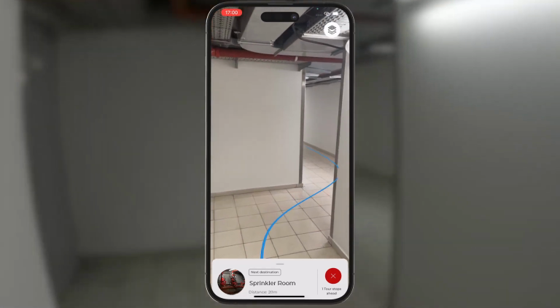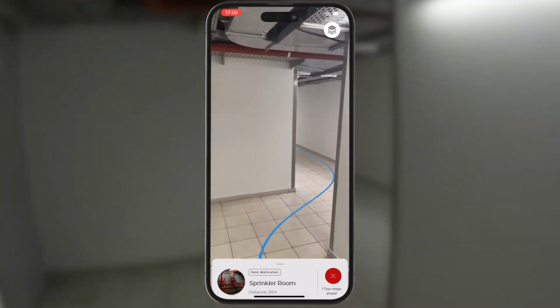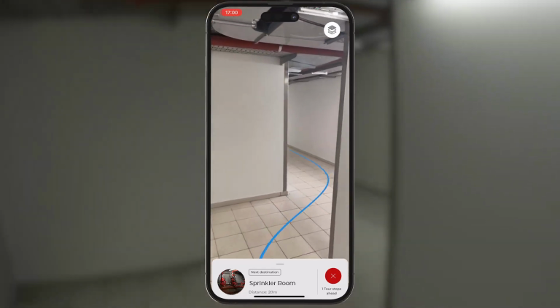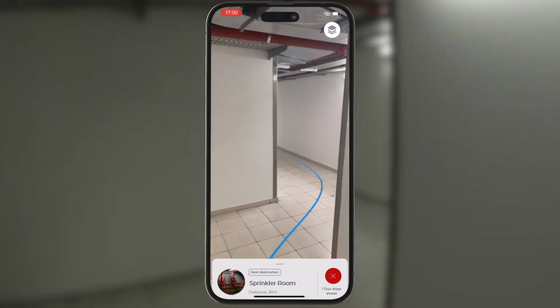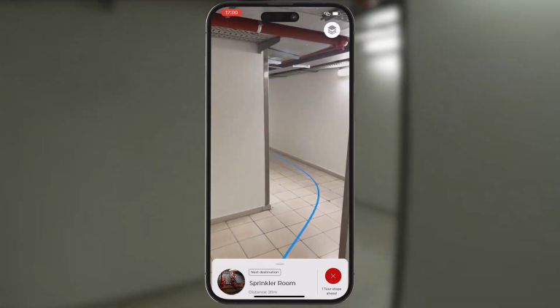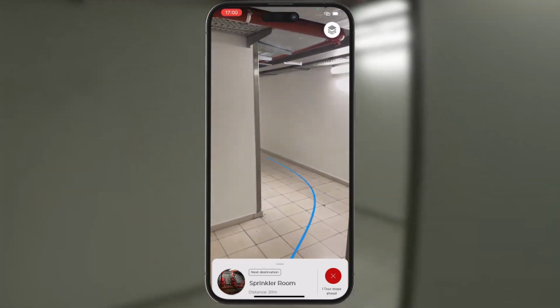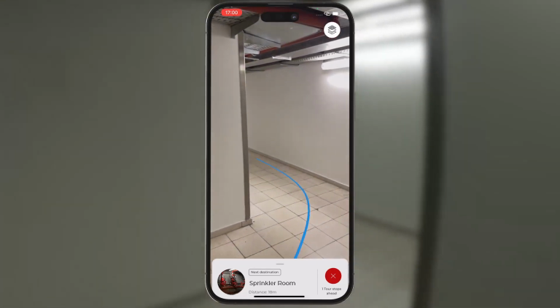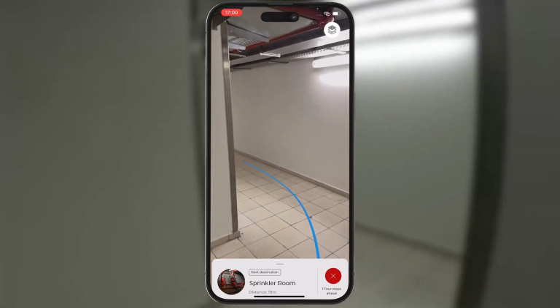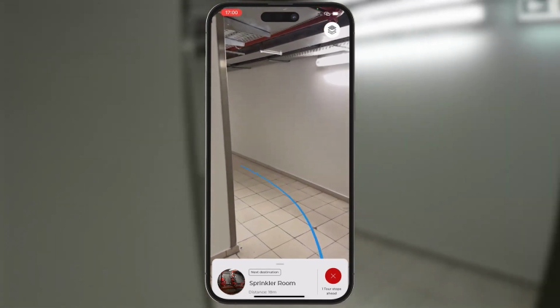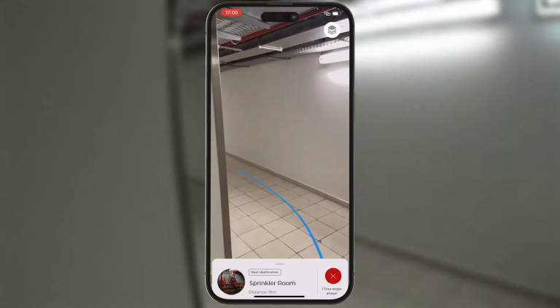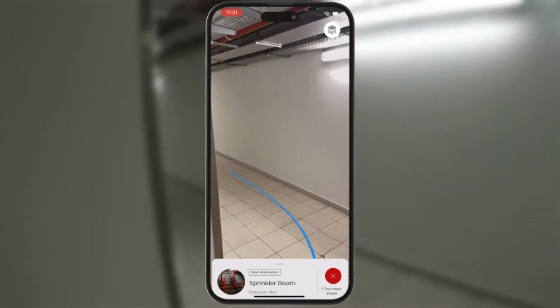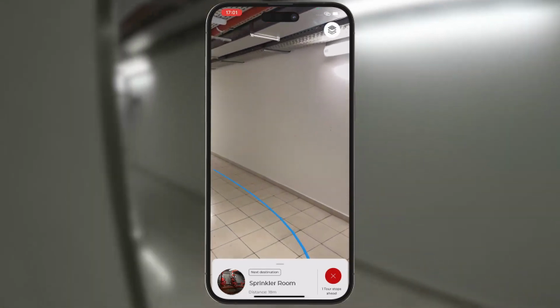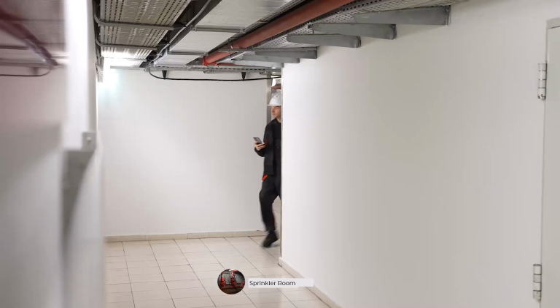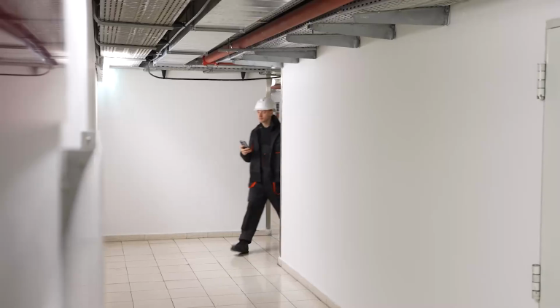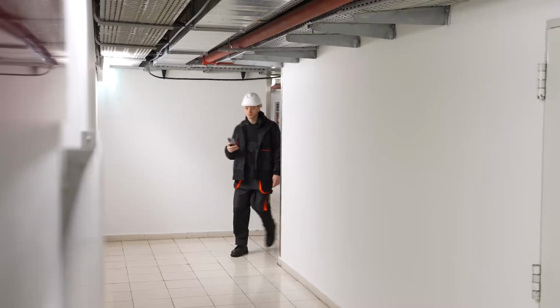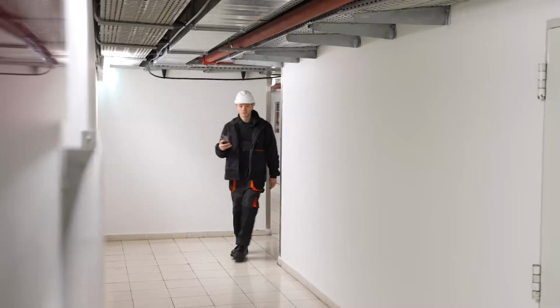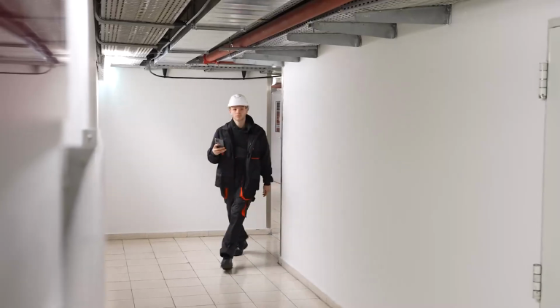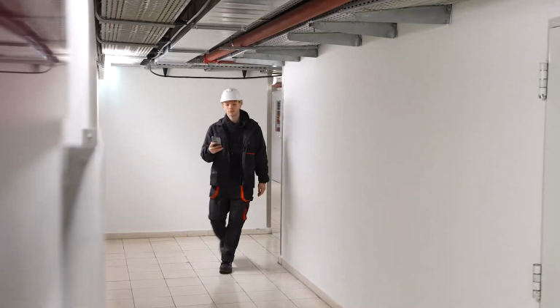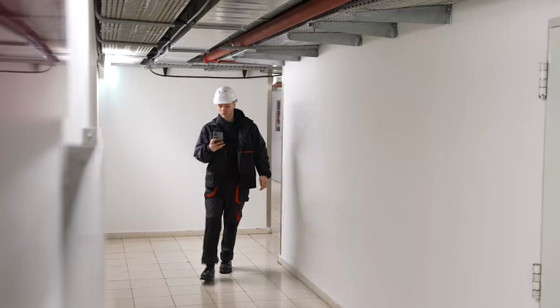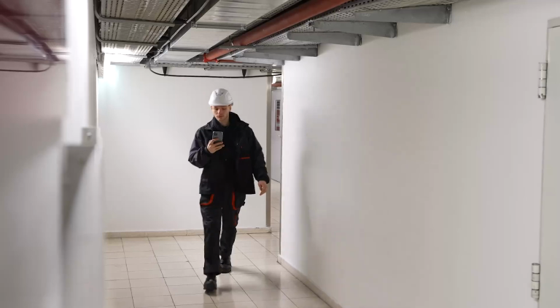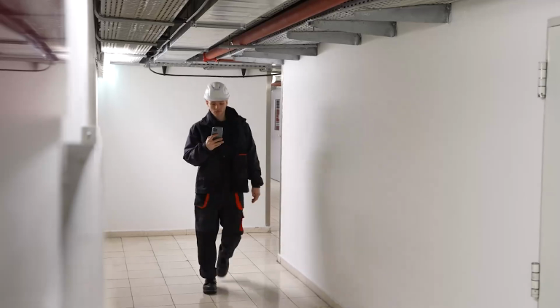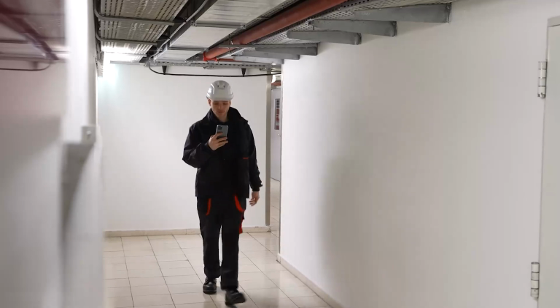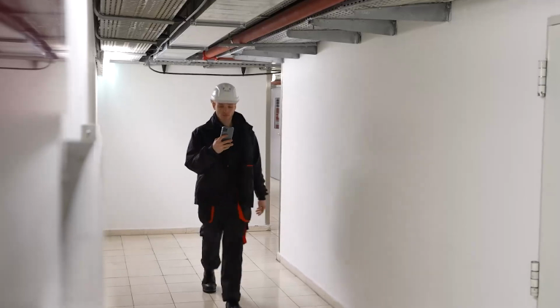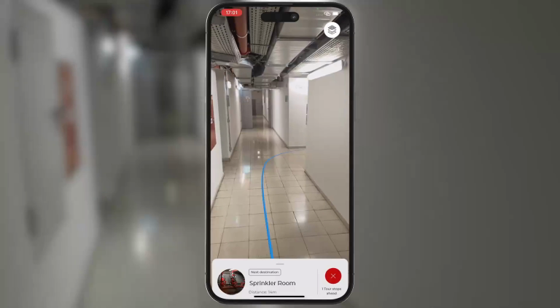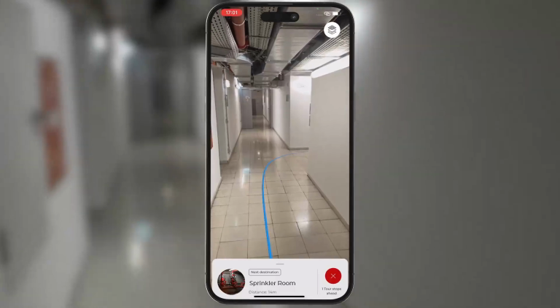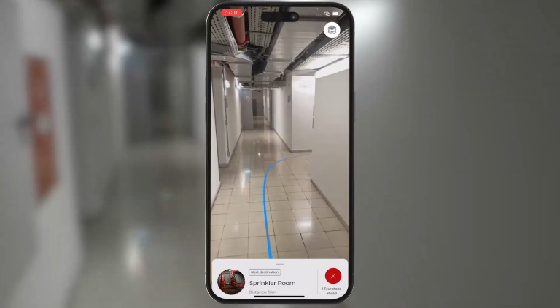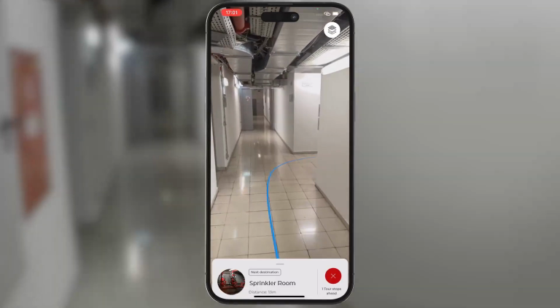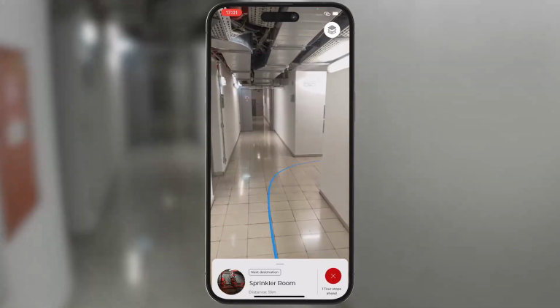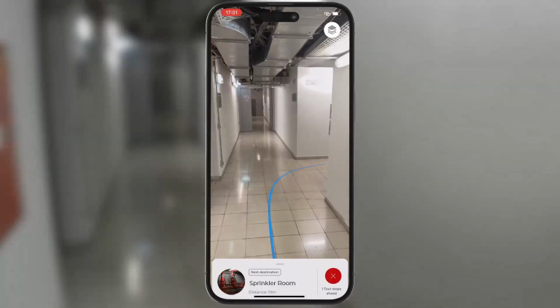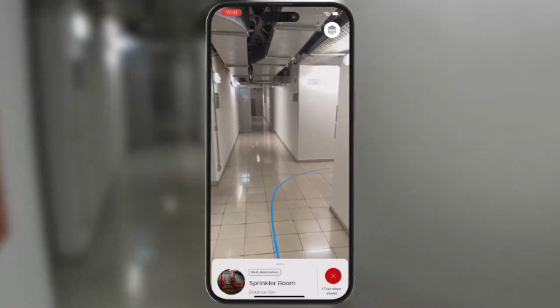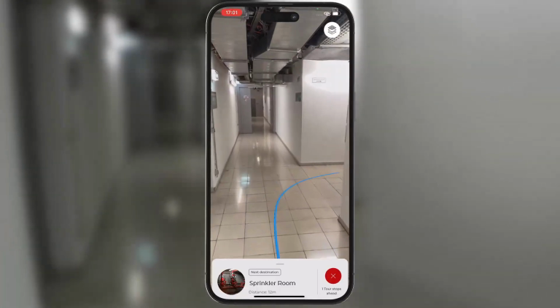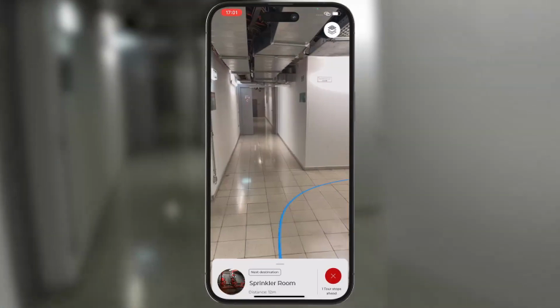The navigation can include long distances, several floors, and even the use of elevators.